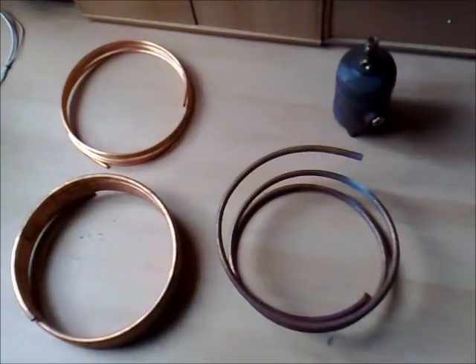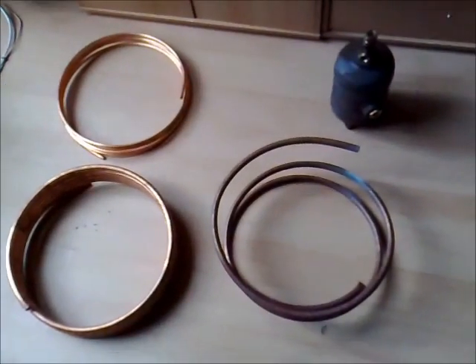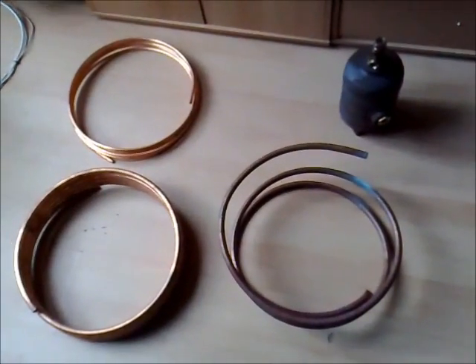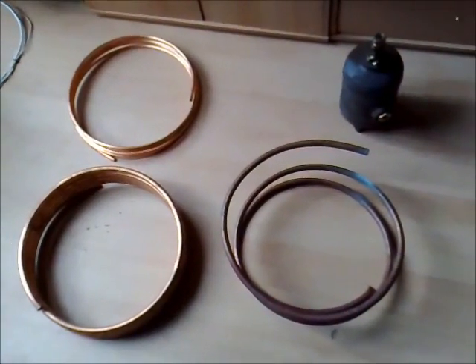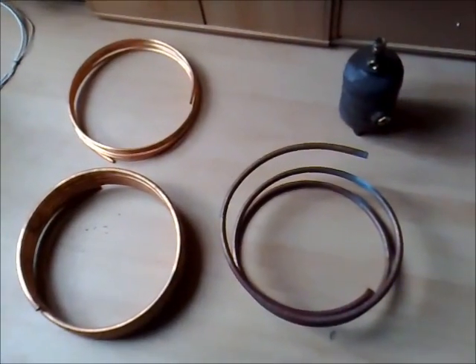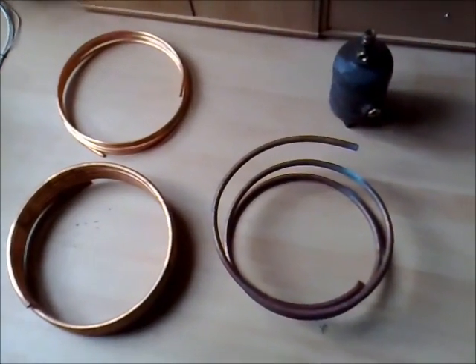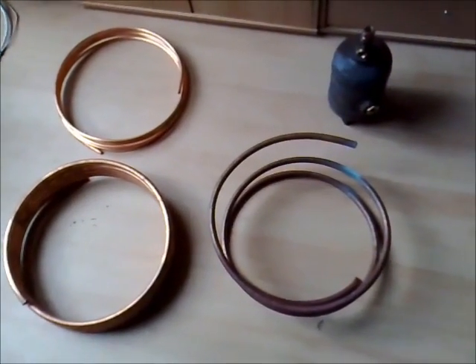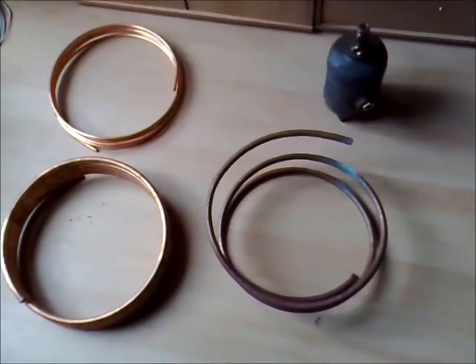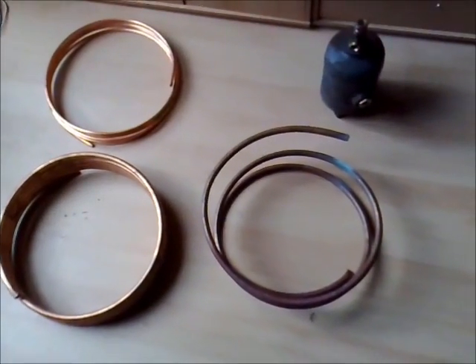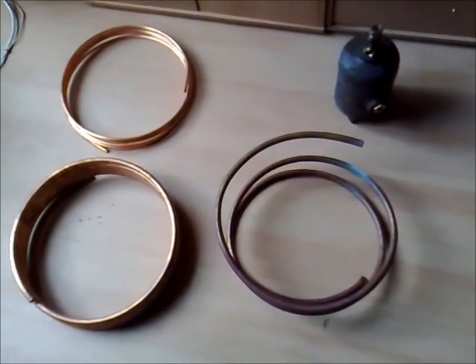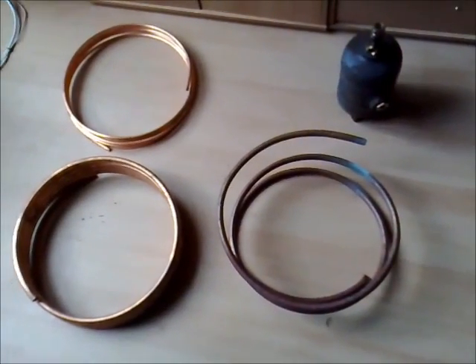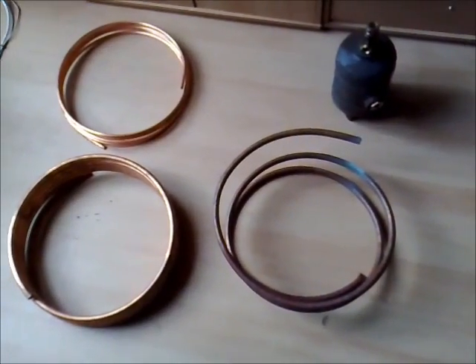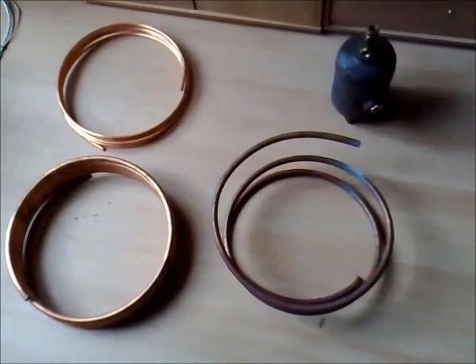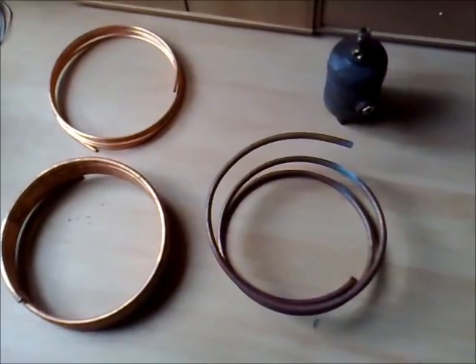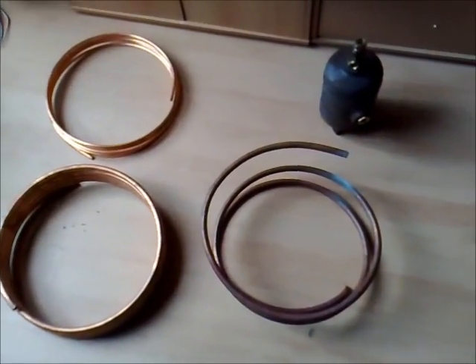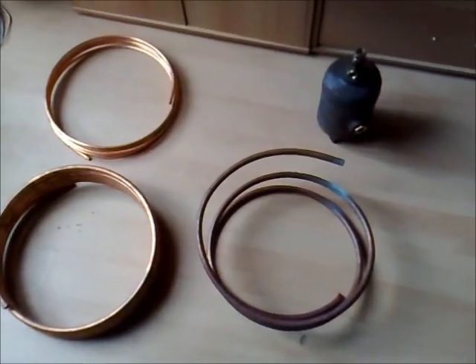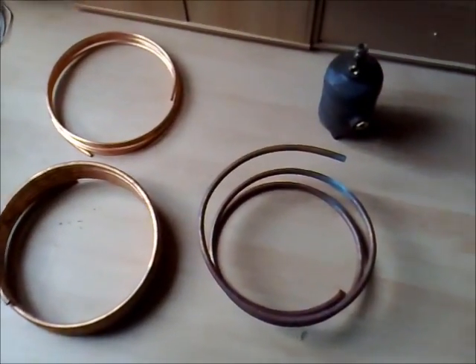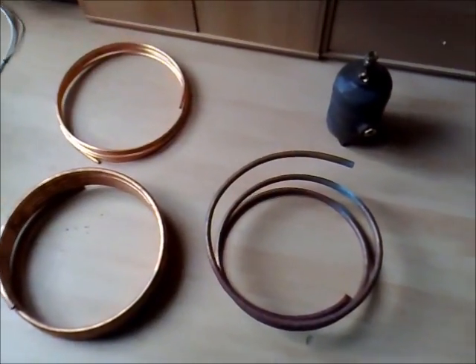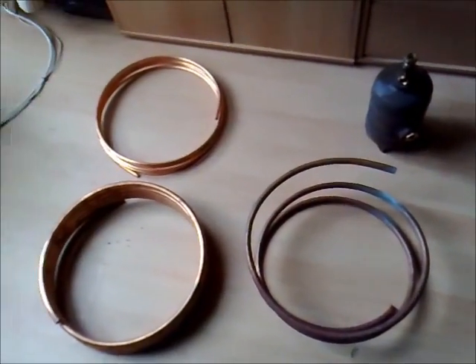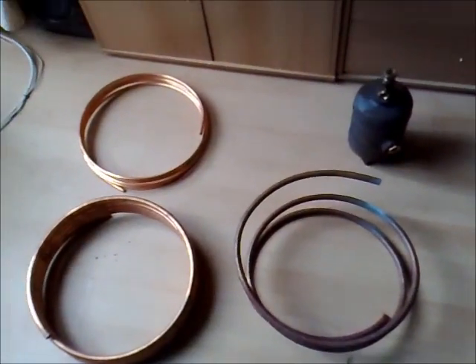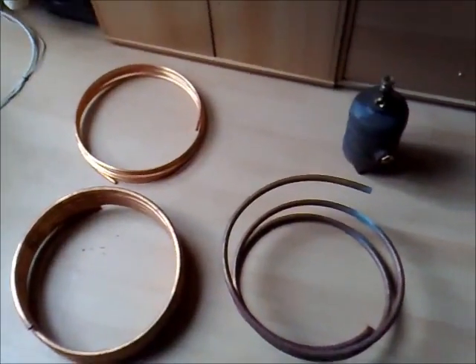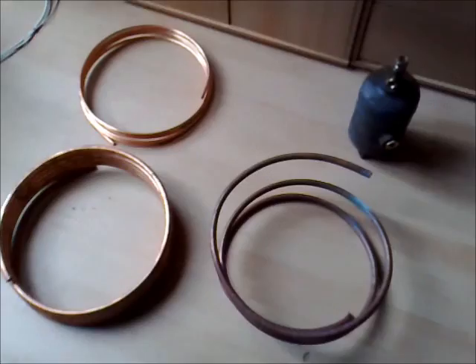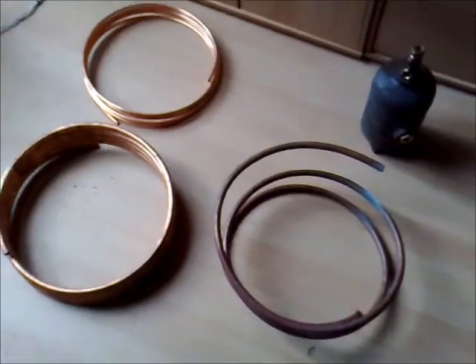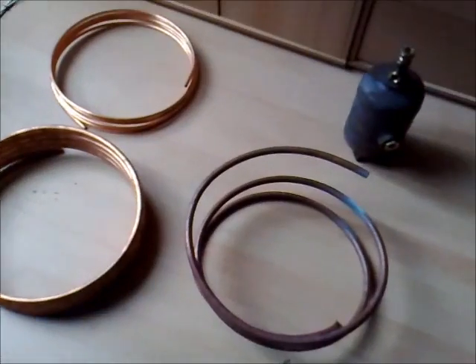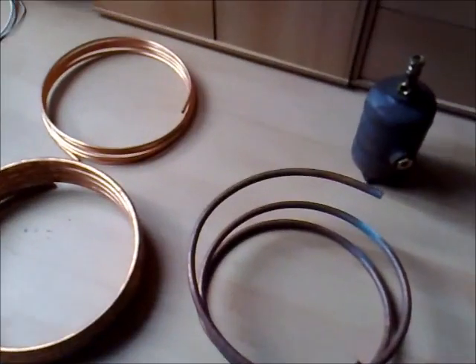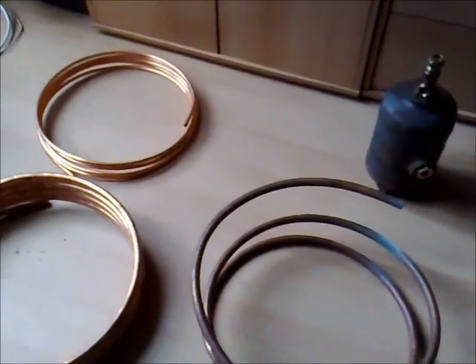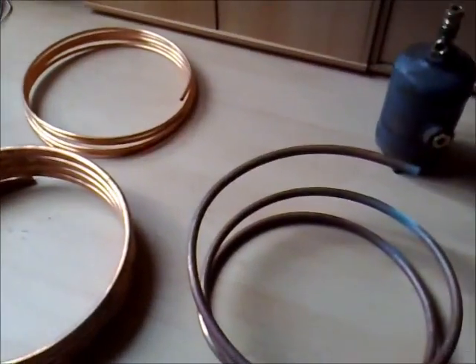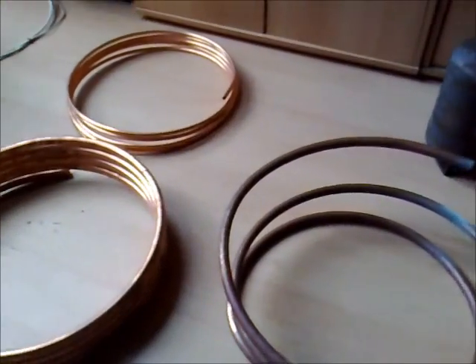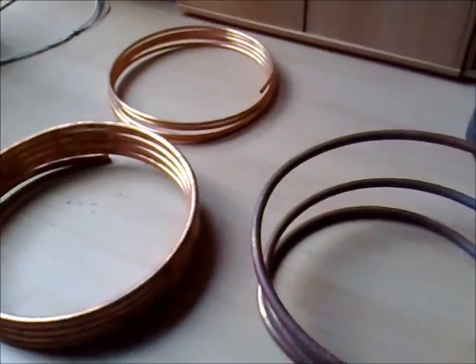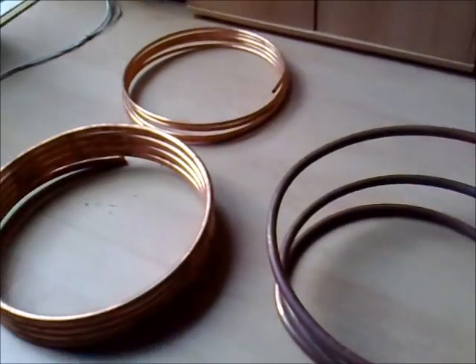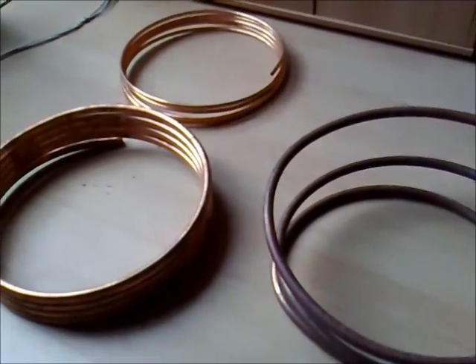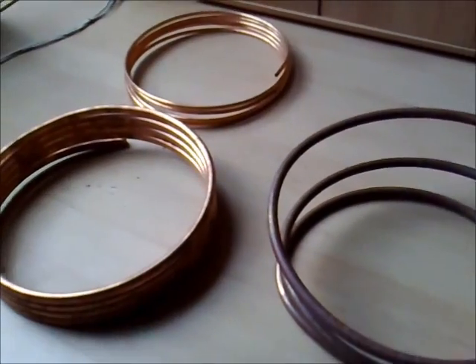I just wanted to show you a little movie about the parts I already gathered on my Linde-Hampson air liquefier.